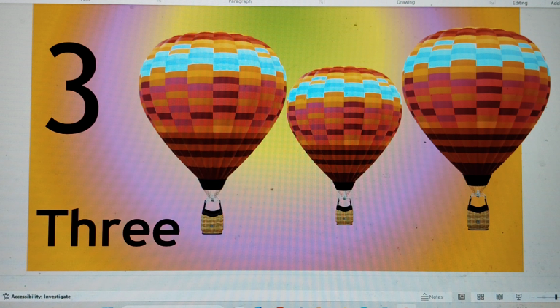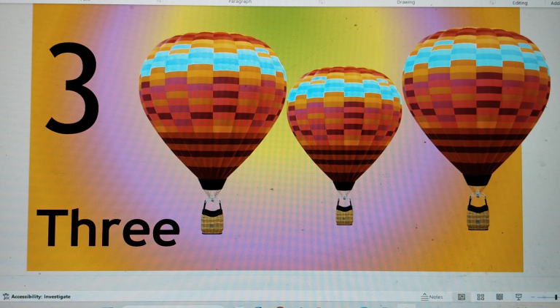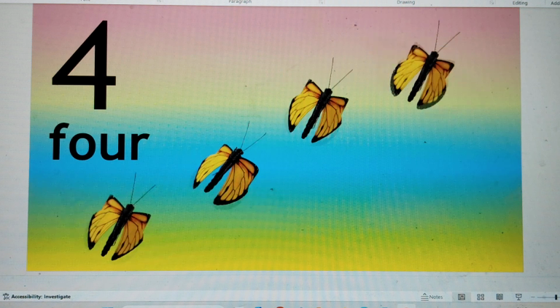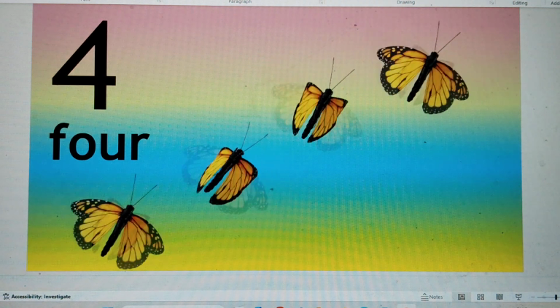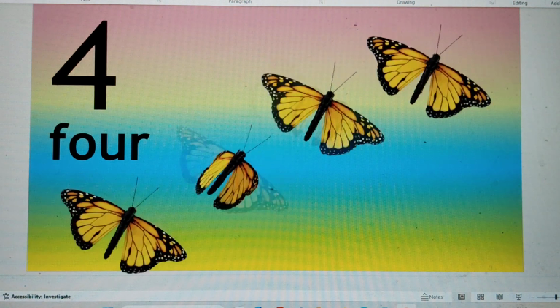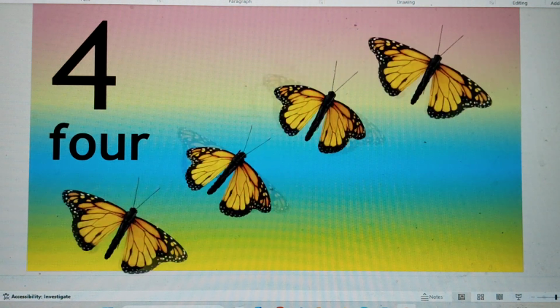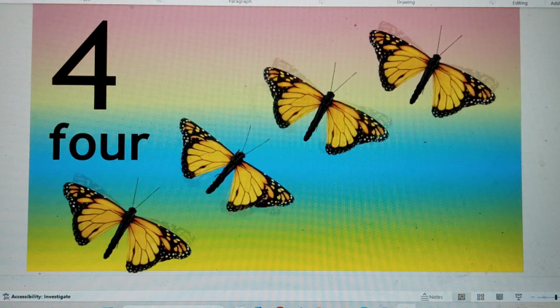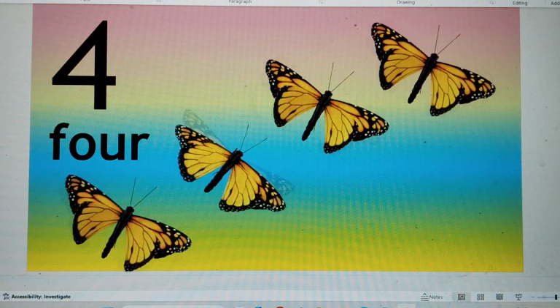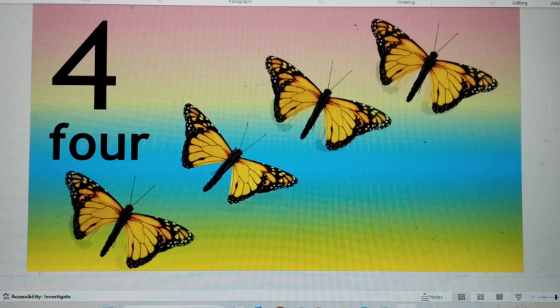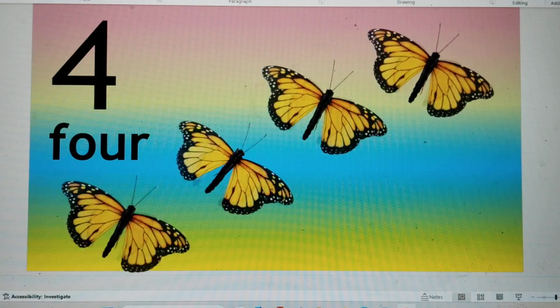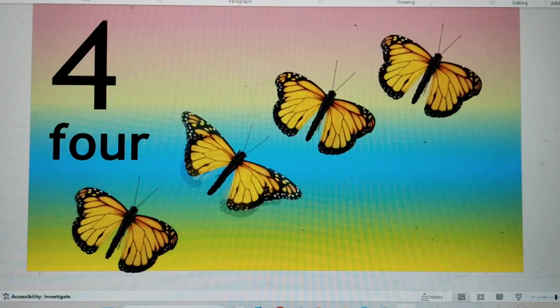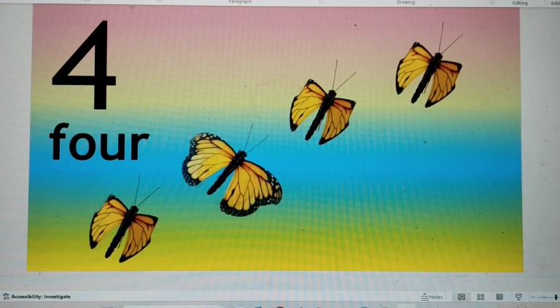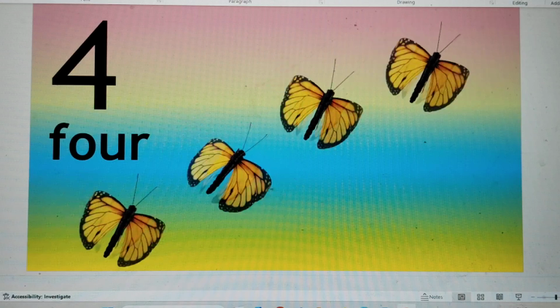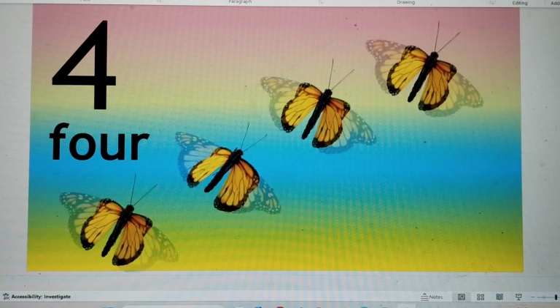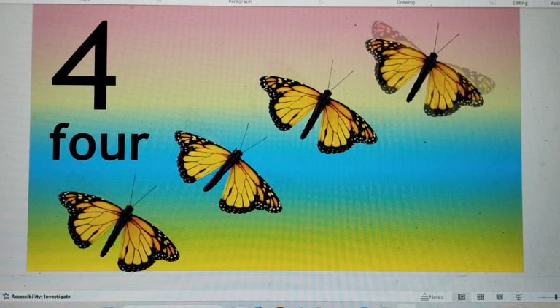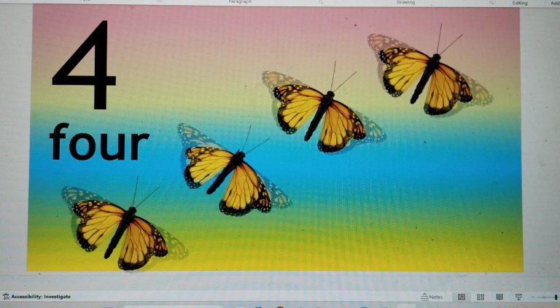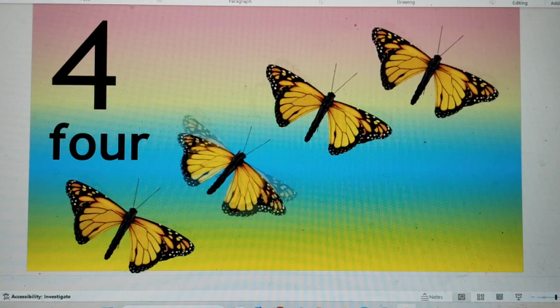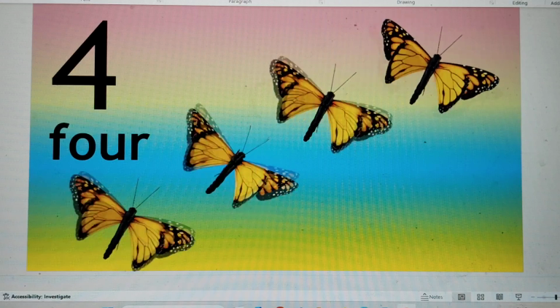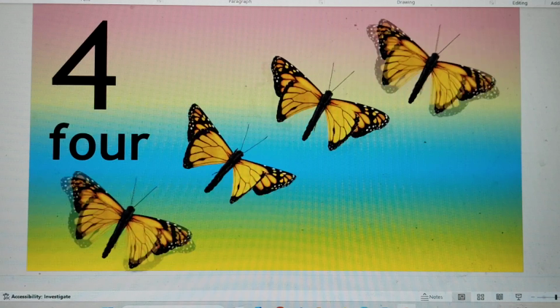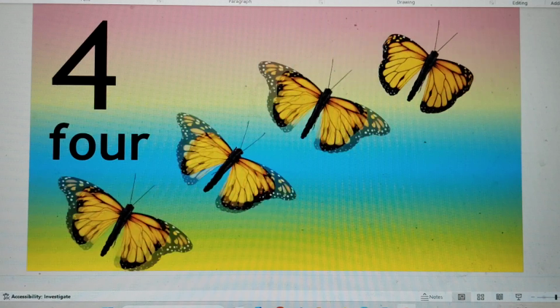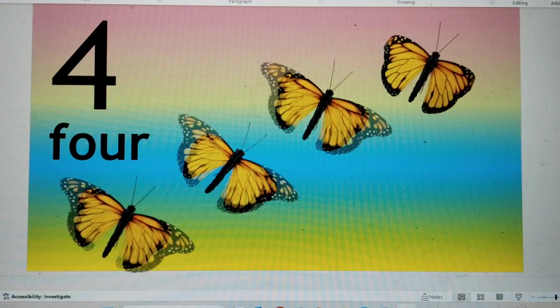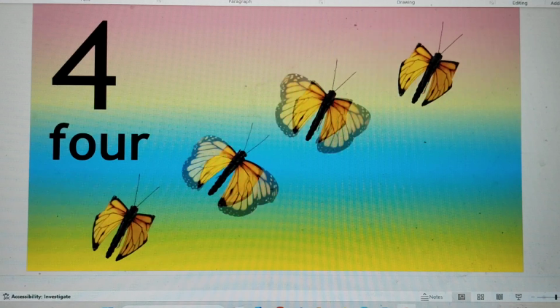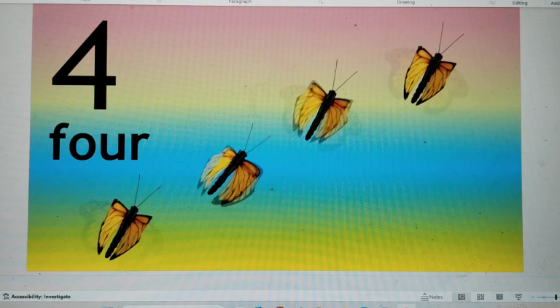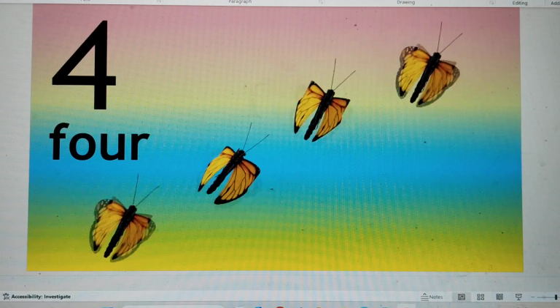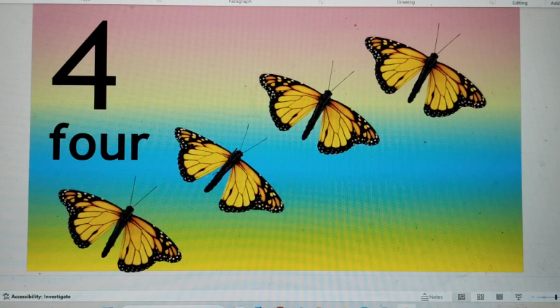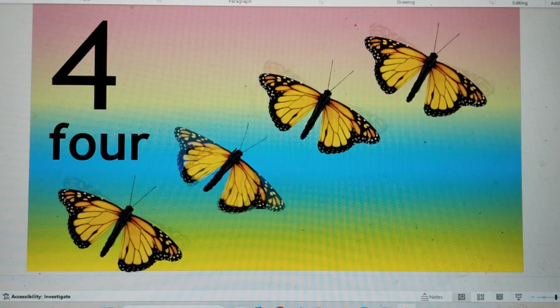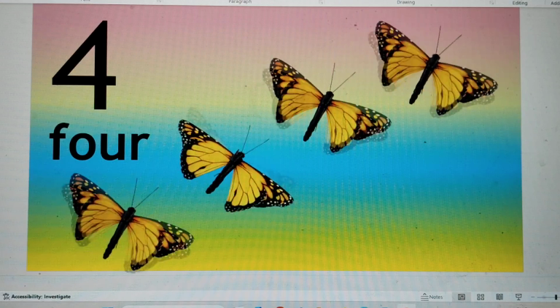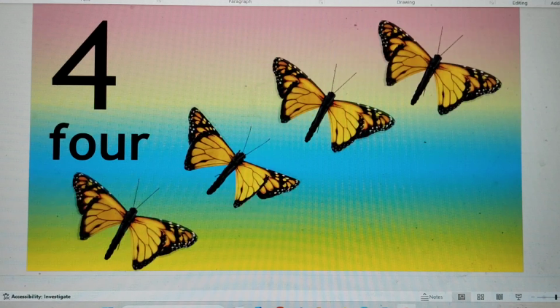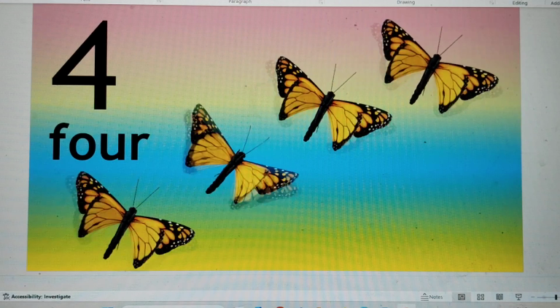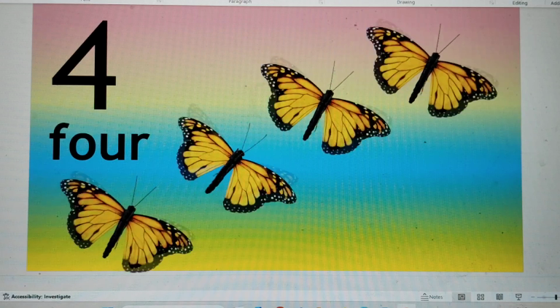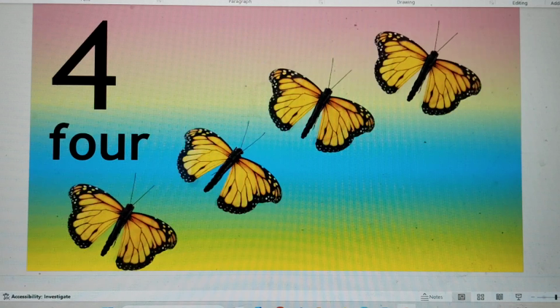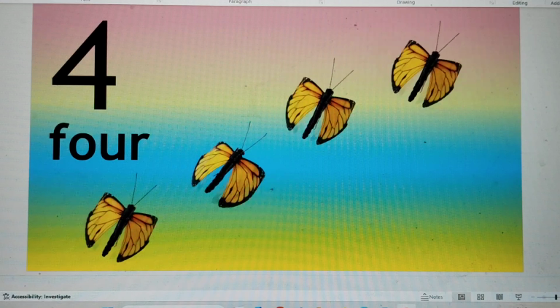This is number 4. F-O-U-R, 4. Four butterflies are flying. Say hi to 4.